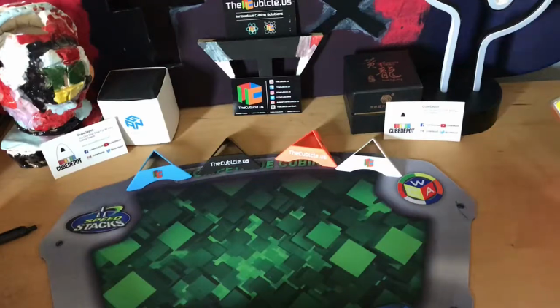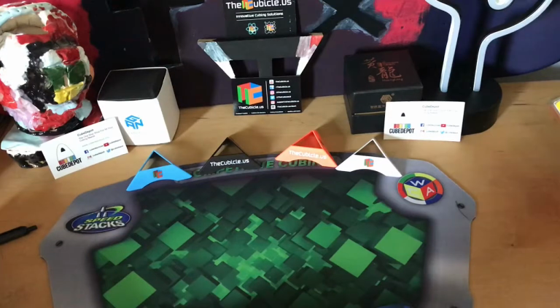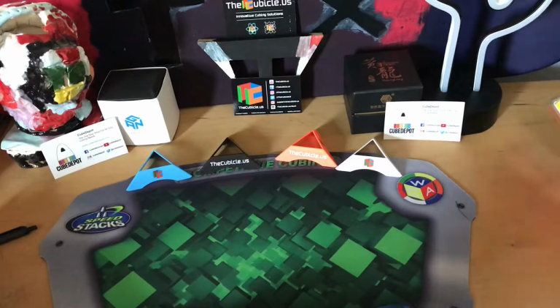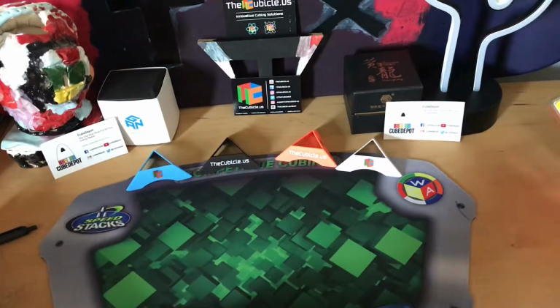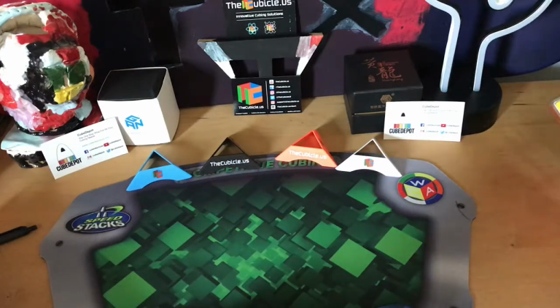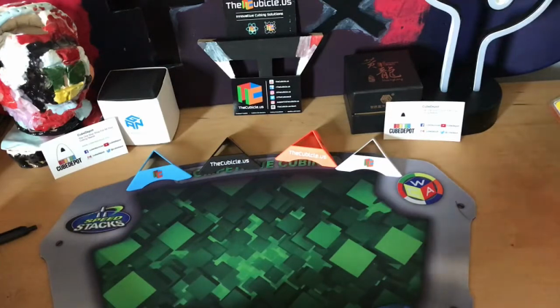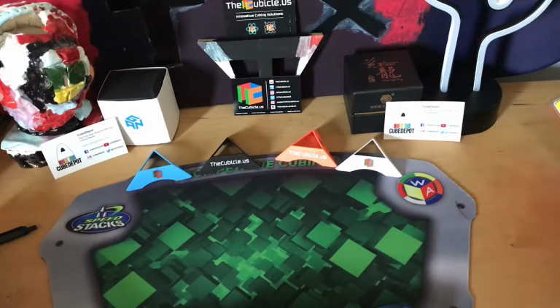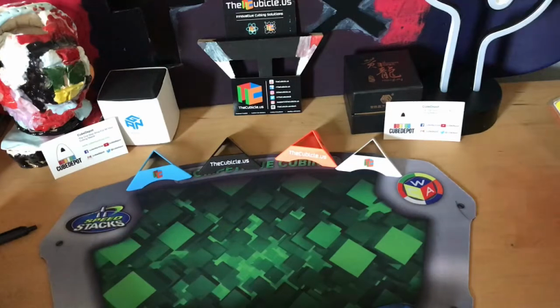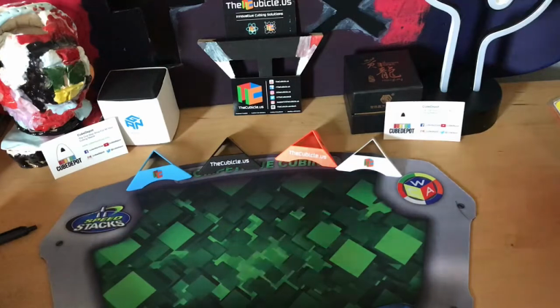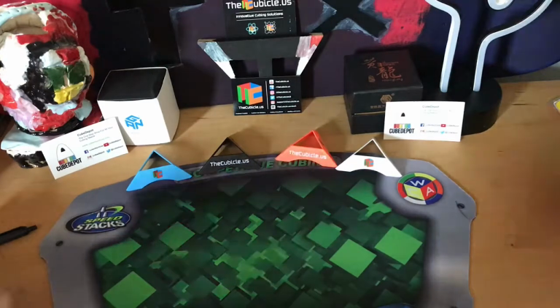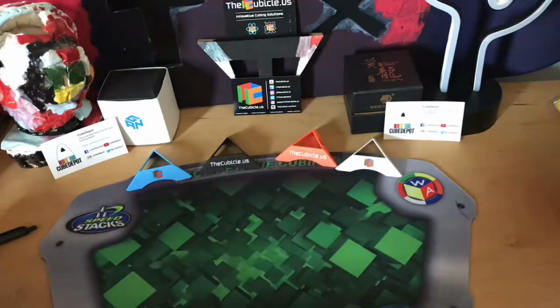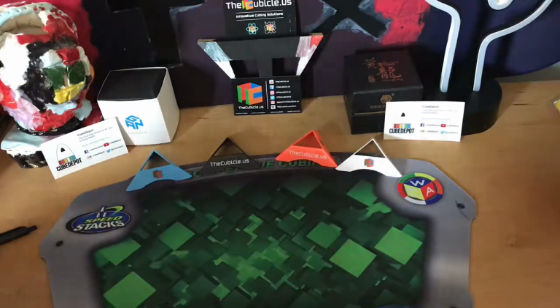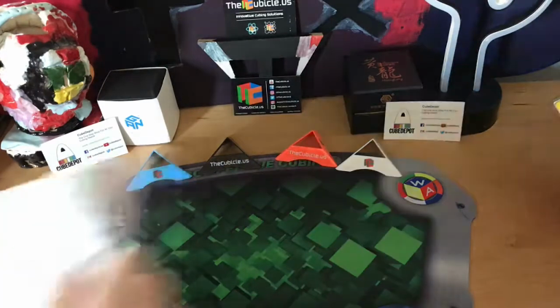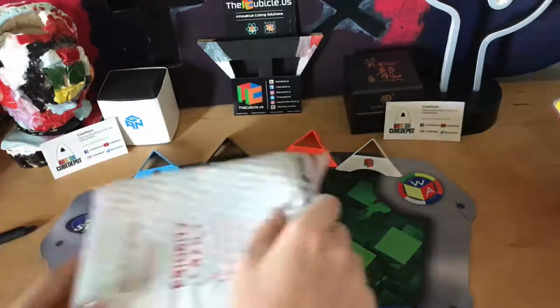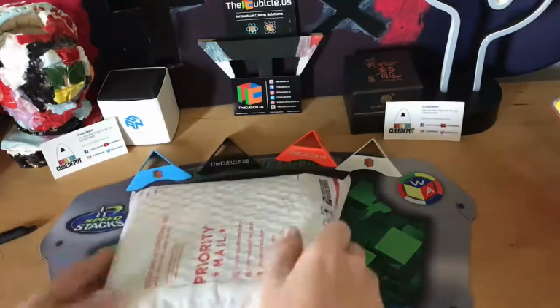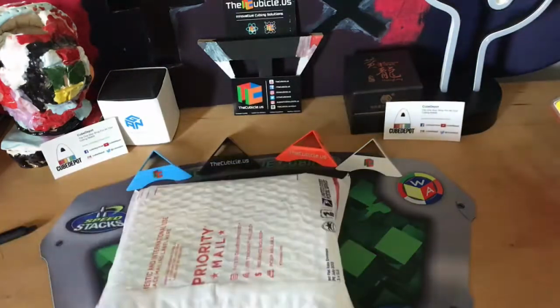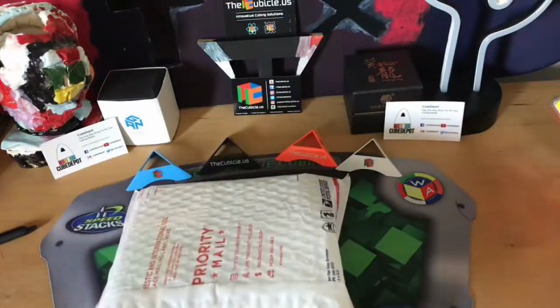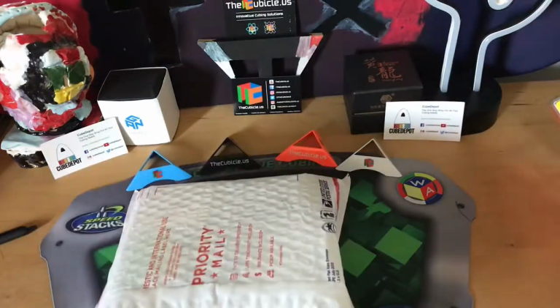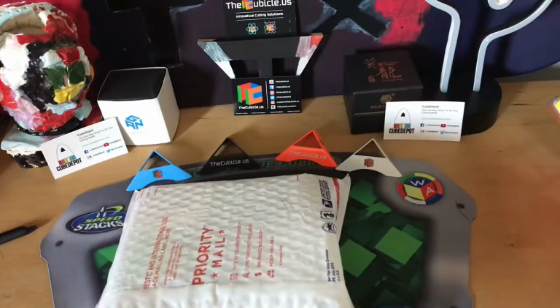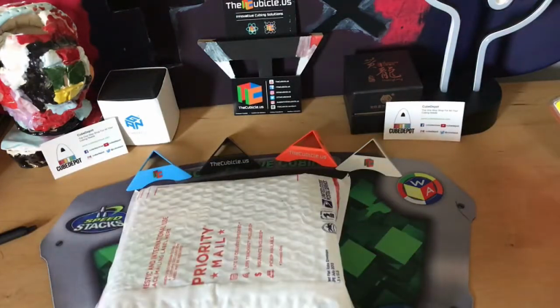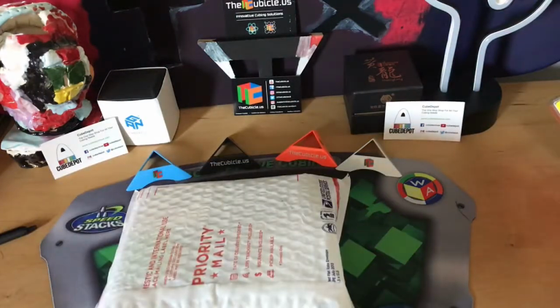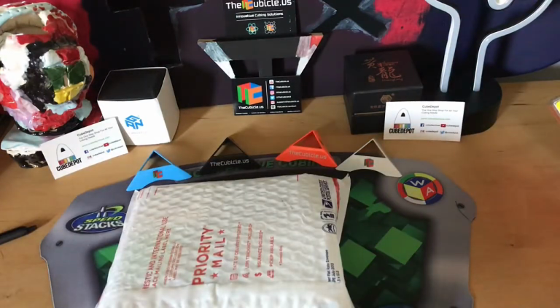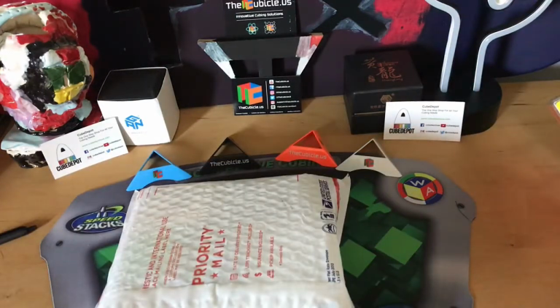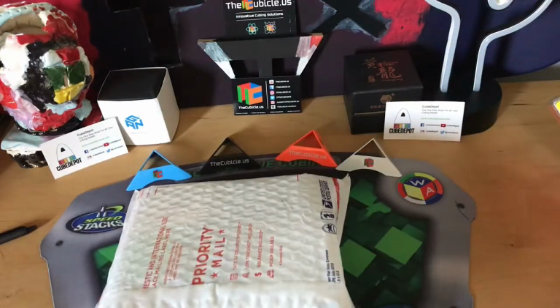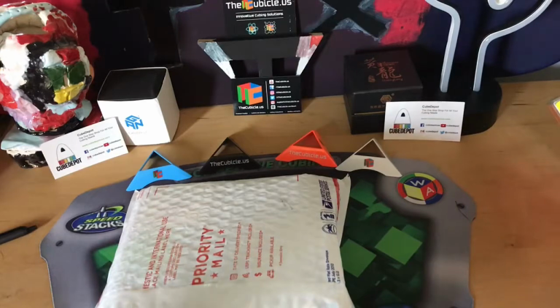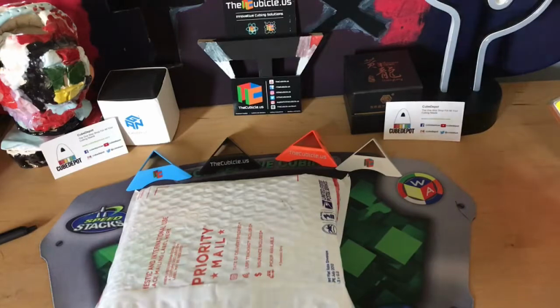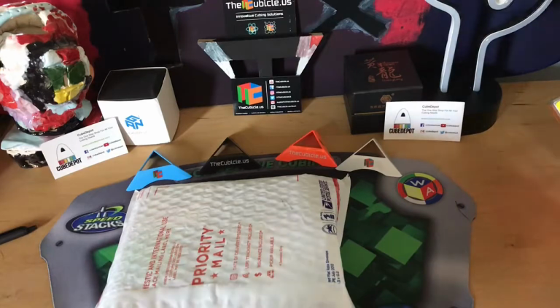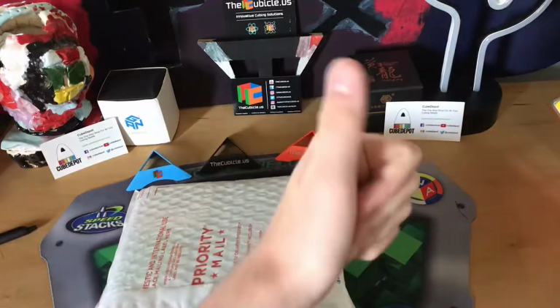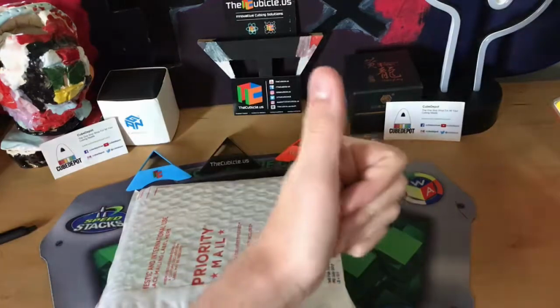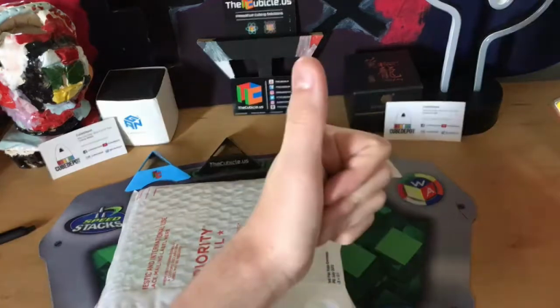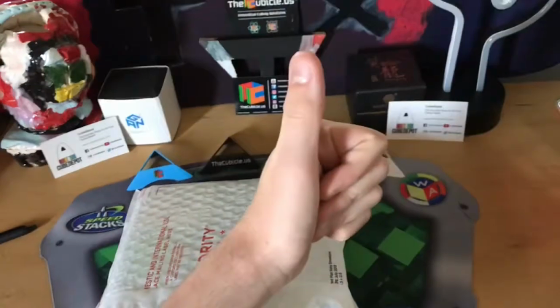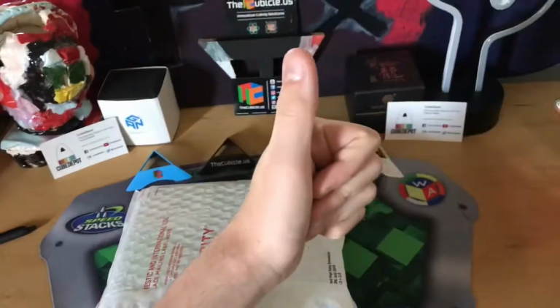Hey everybody, it's Tribanx here. In this video it's an unboxing from thecubicle.us. Let's get started.